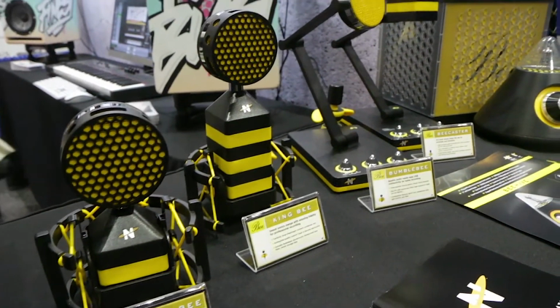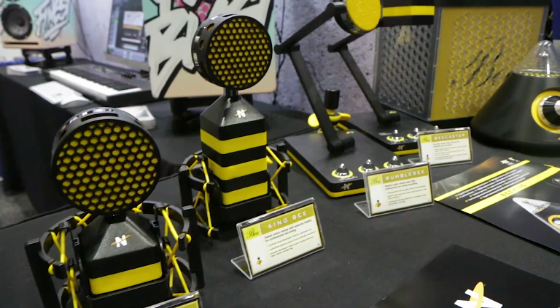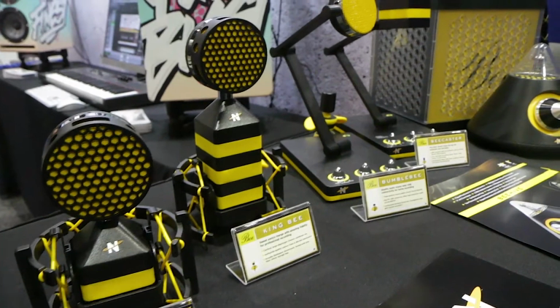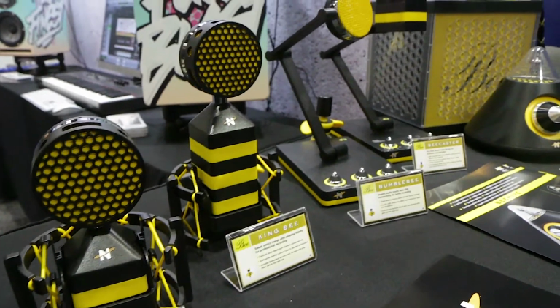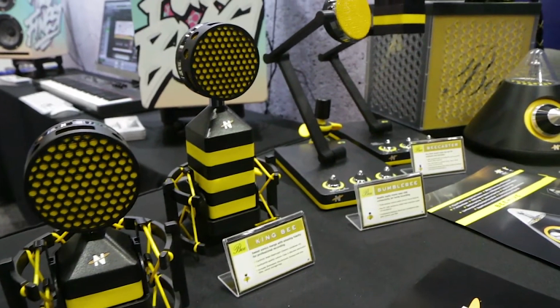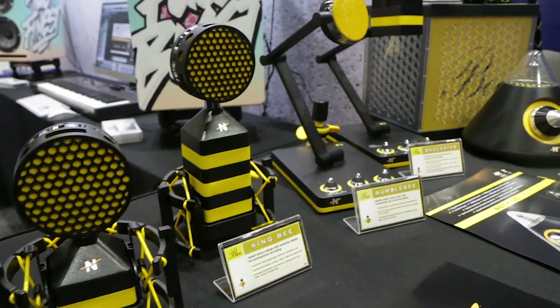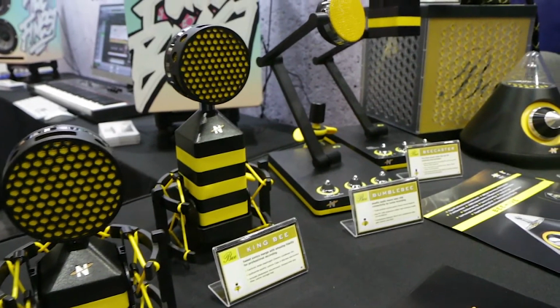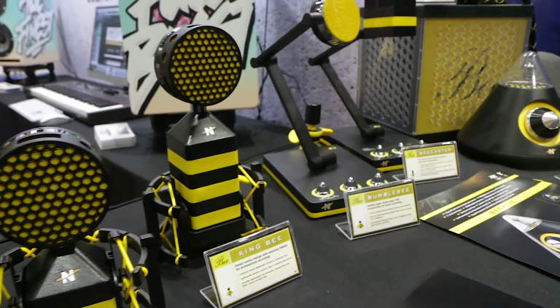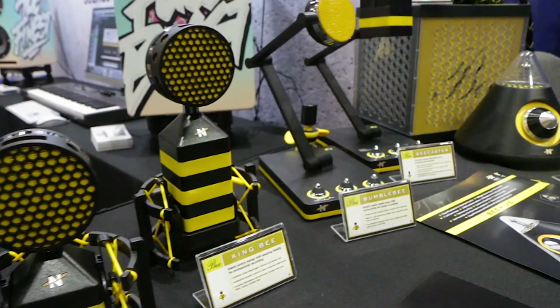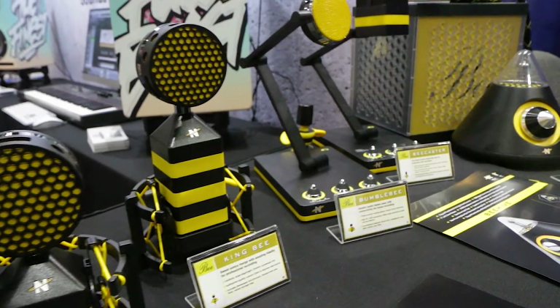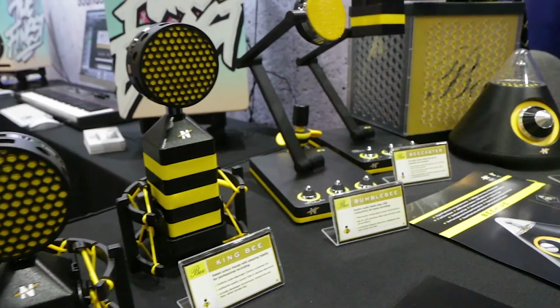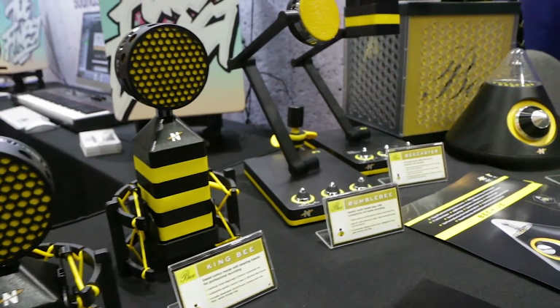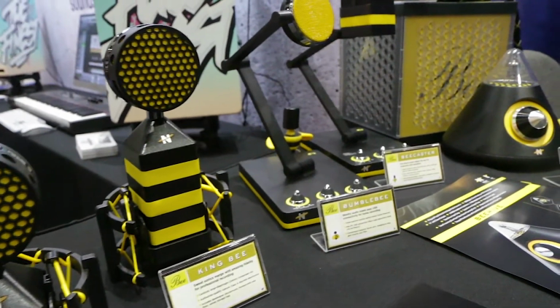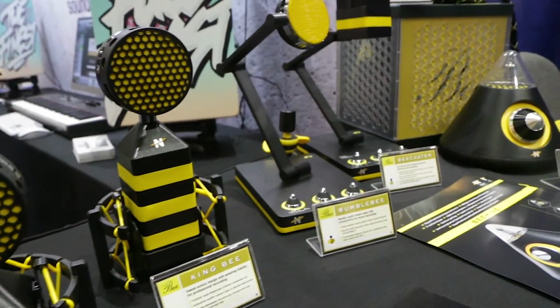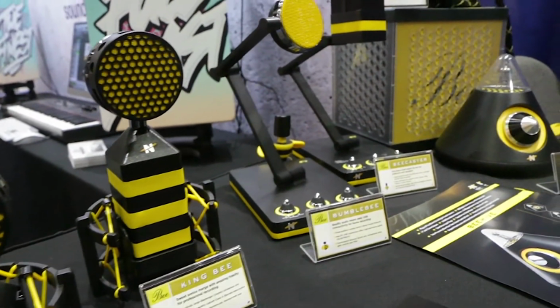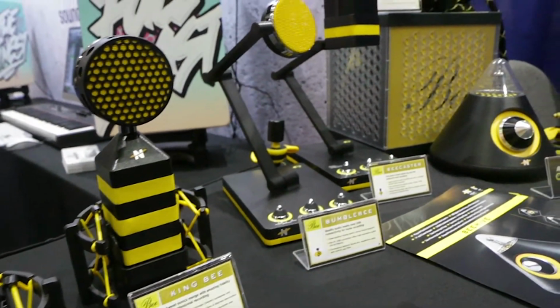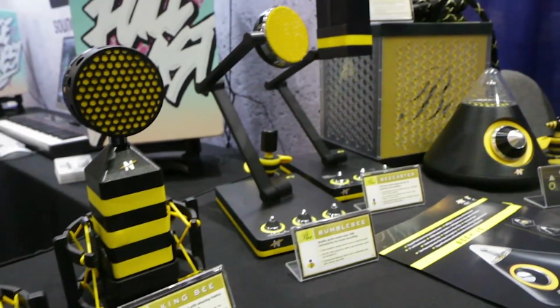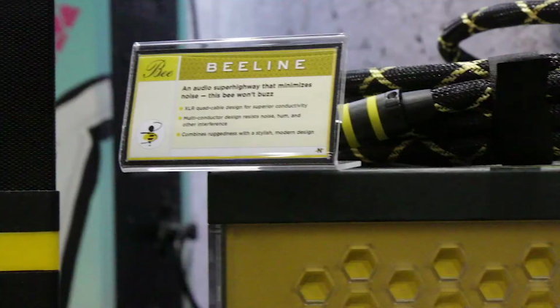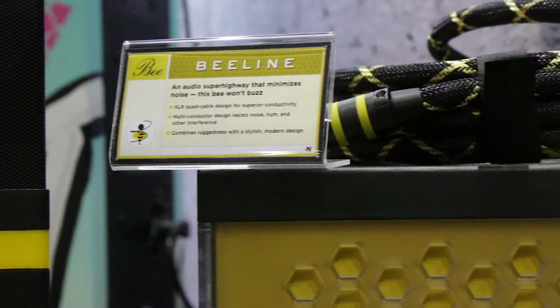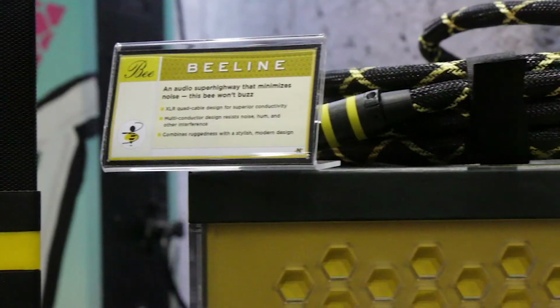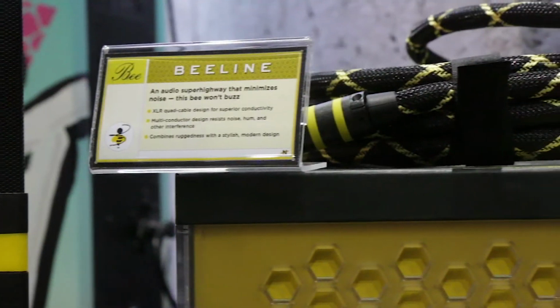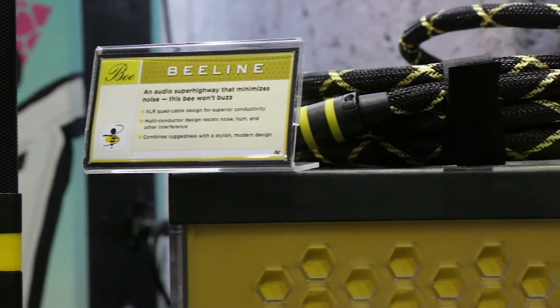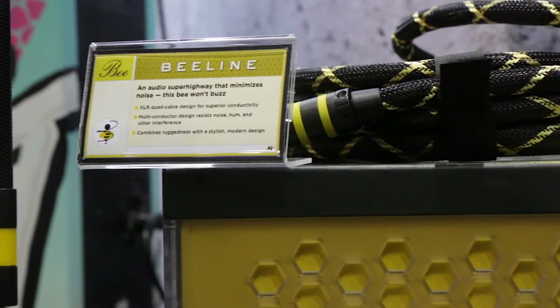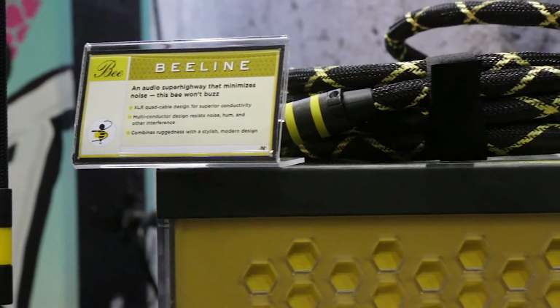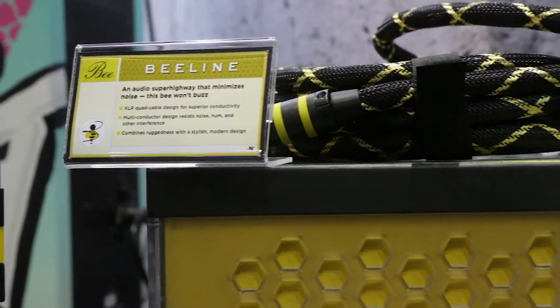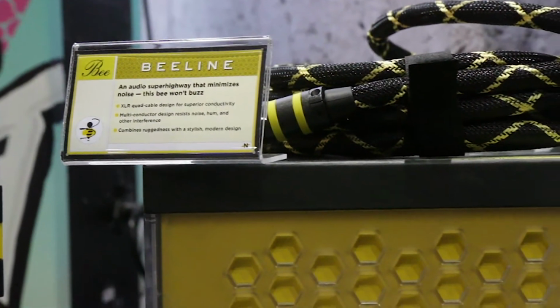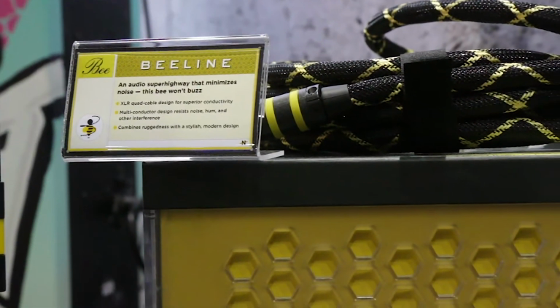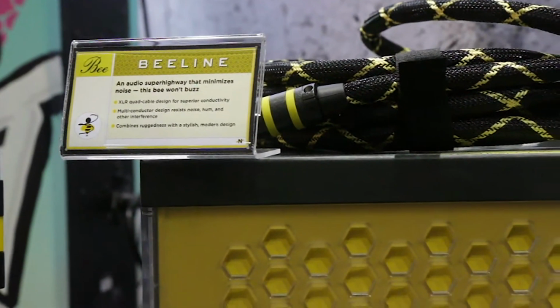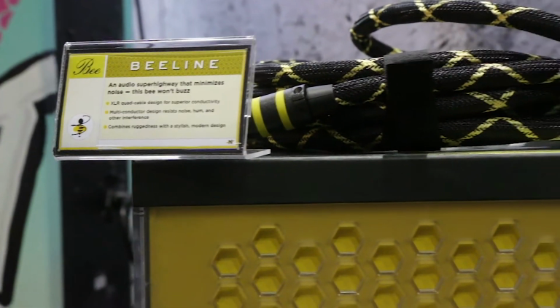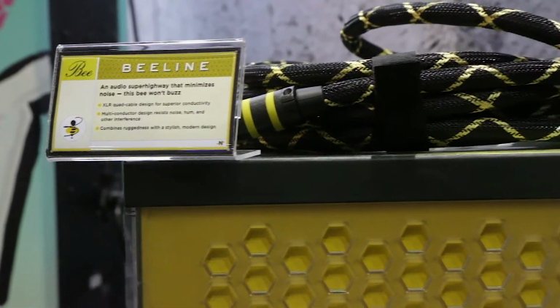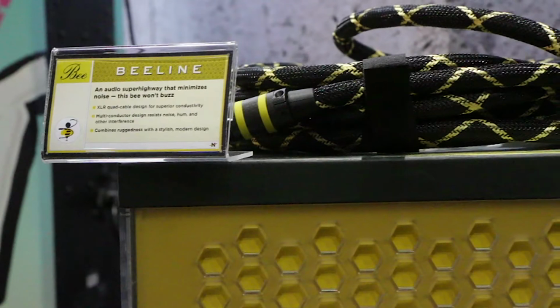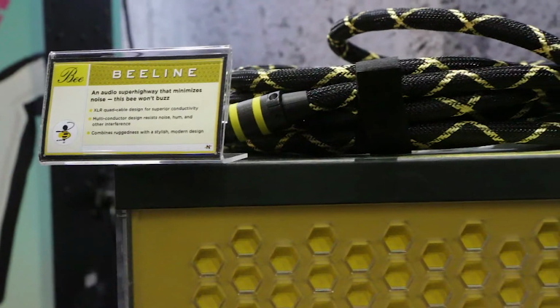We also have our USB microphones, the Bumblebee and the BeeCaster, and our audiophile cable, the BeeLine.